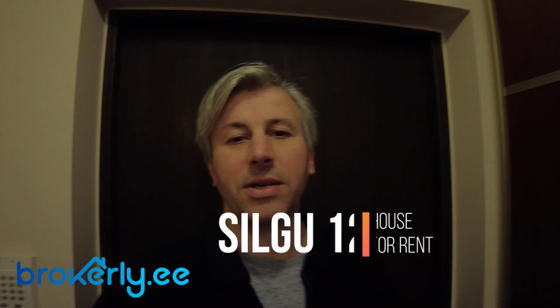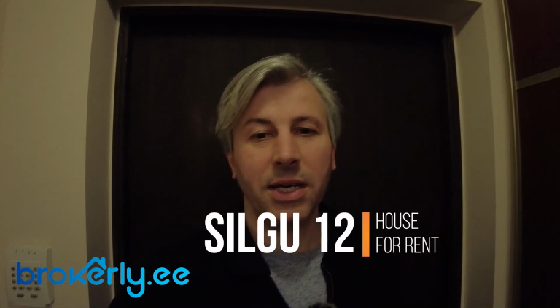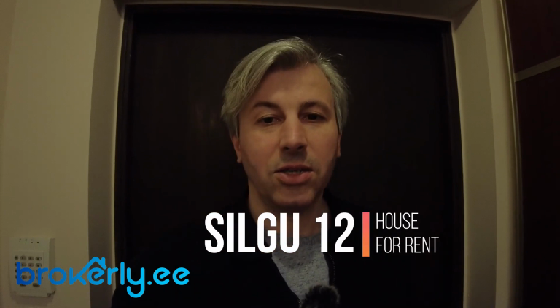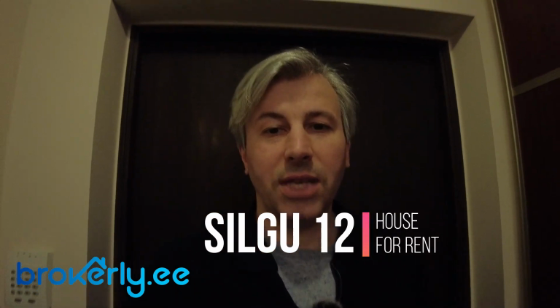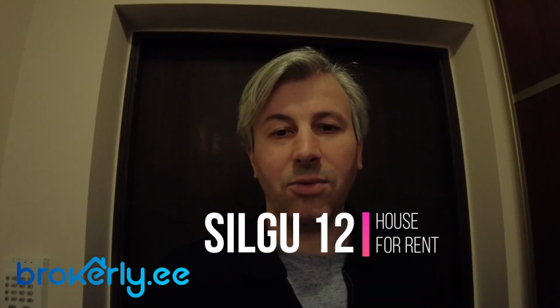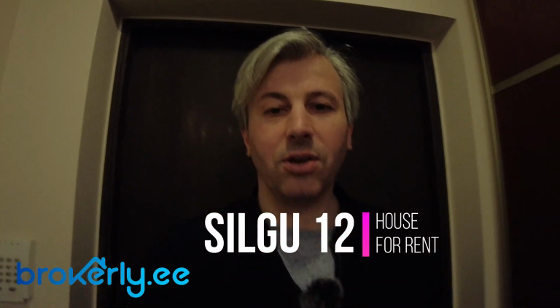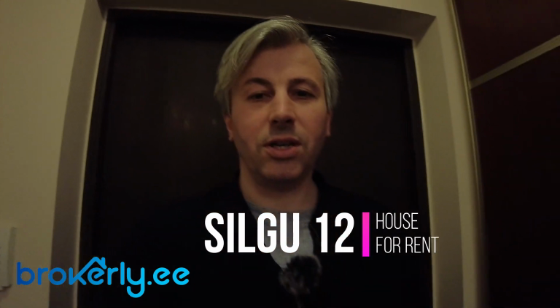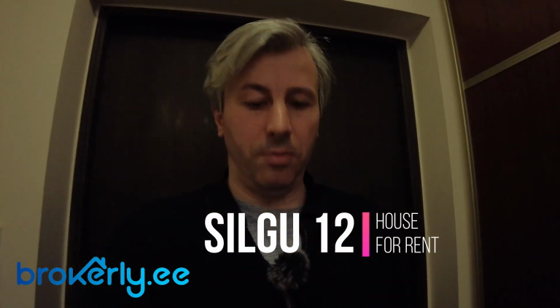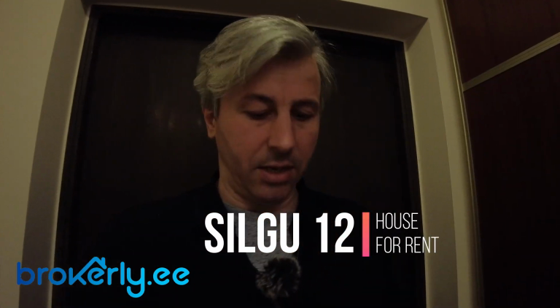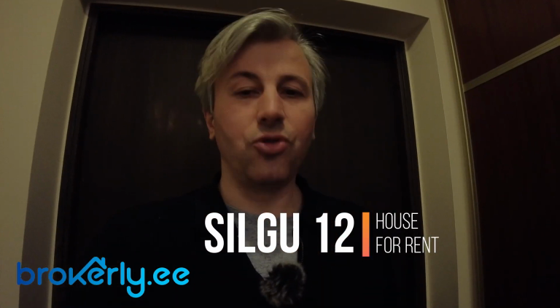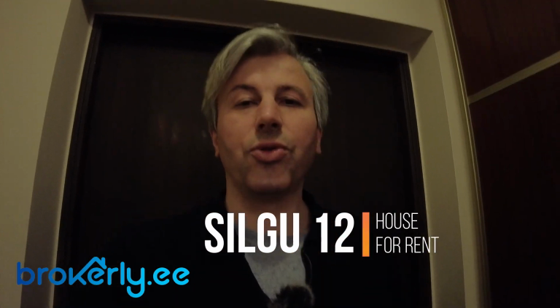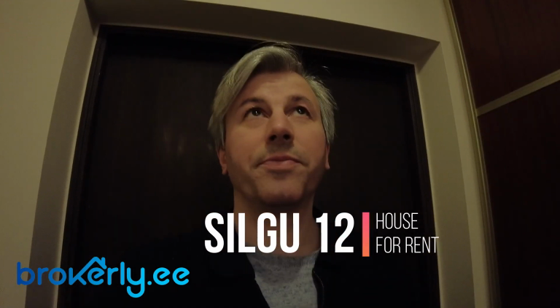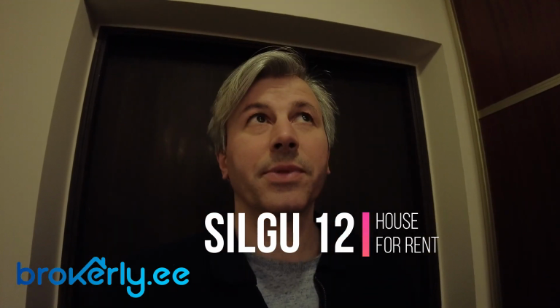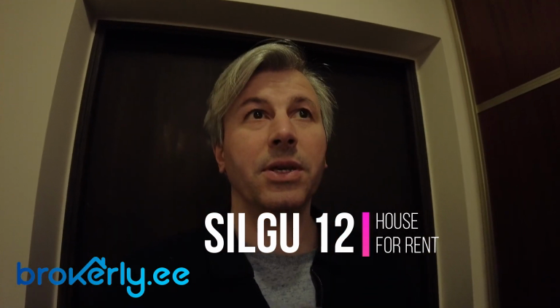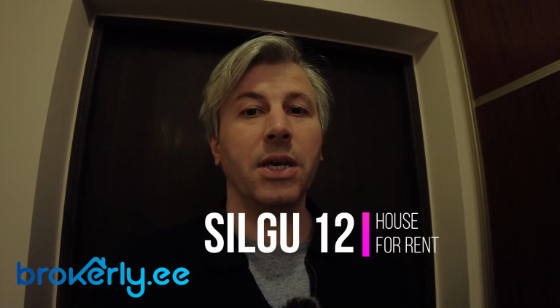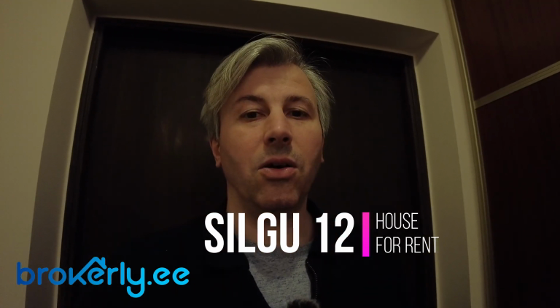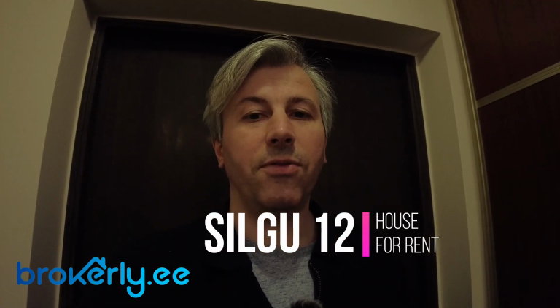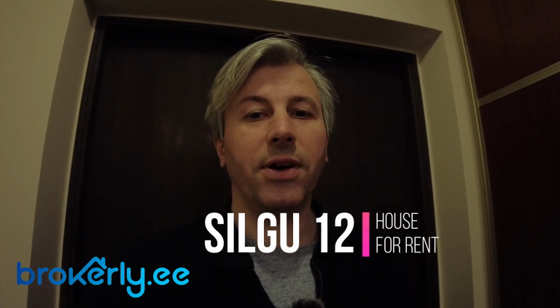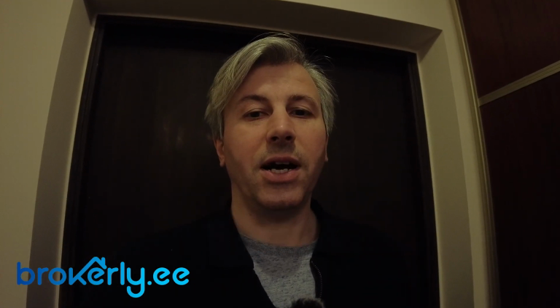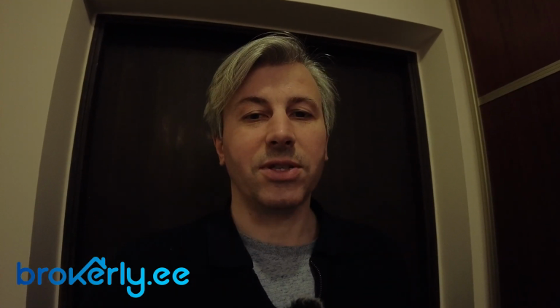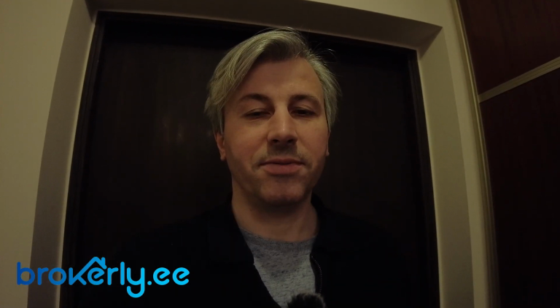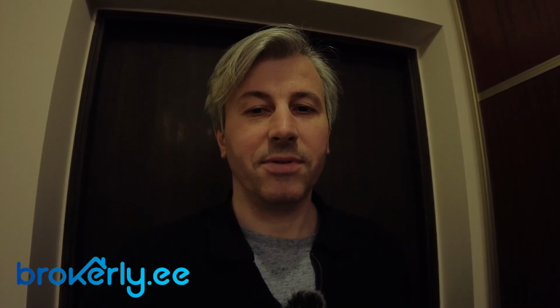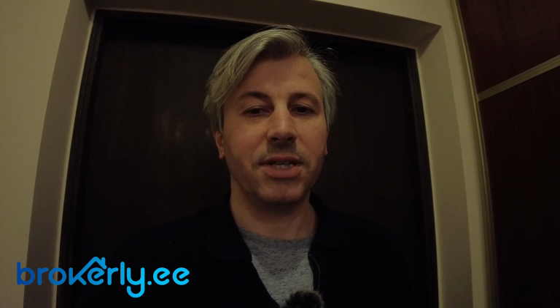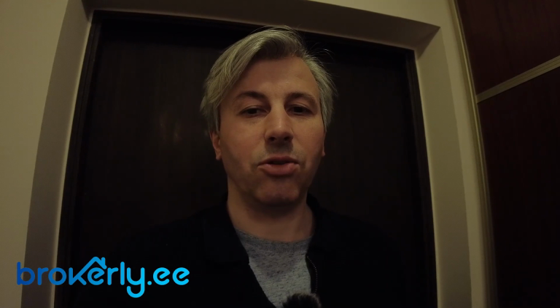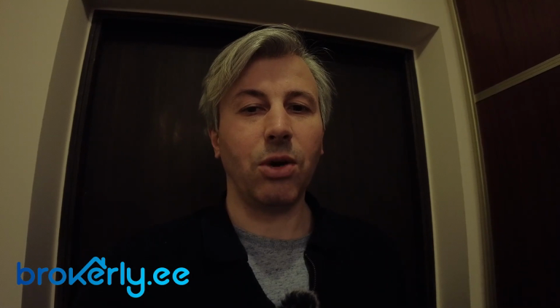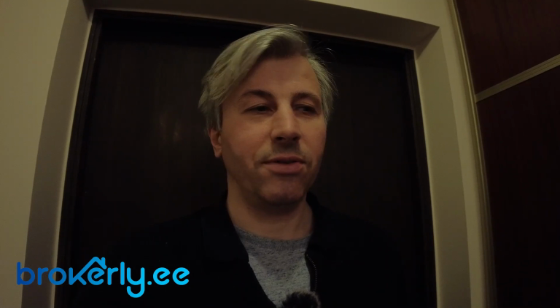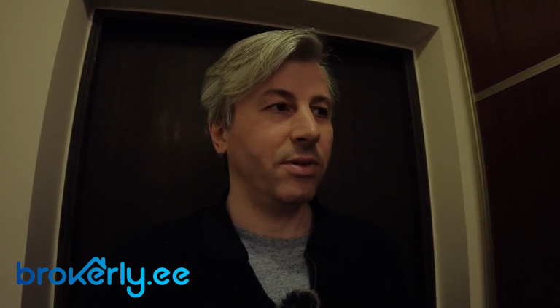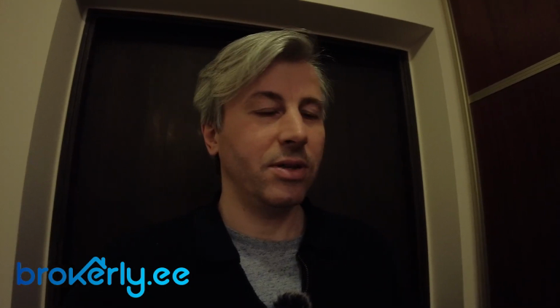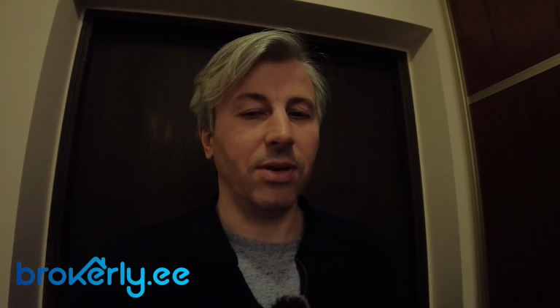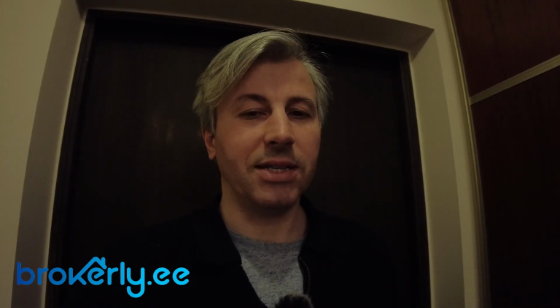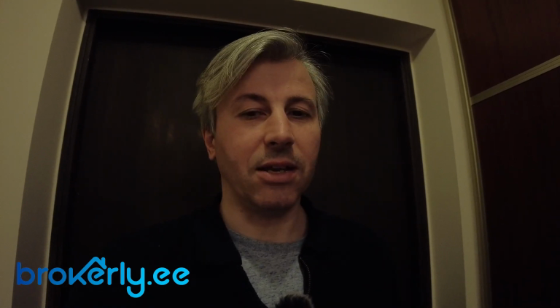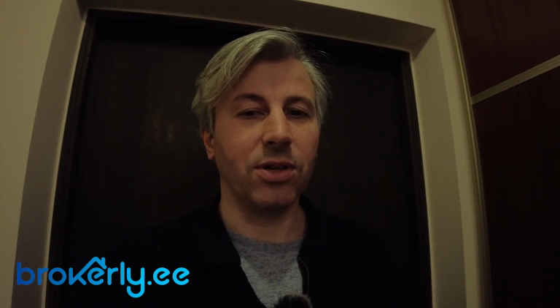Hello, today we are going to make a tour of the house of Silgui 12, so let's take a look.